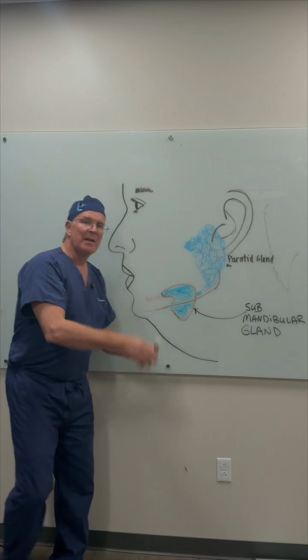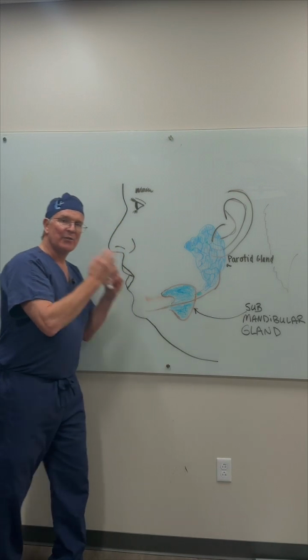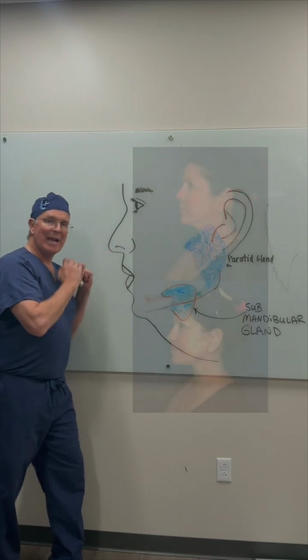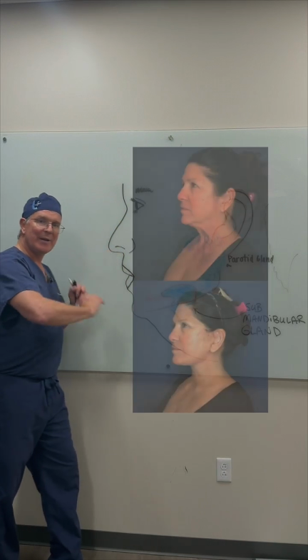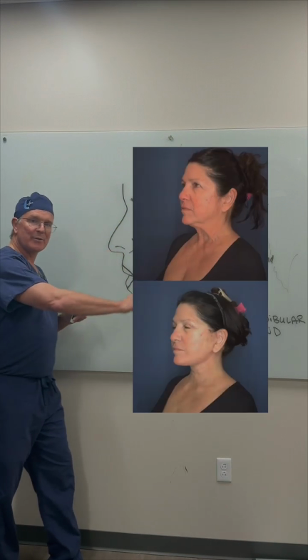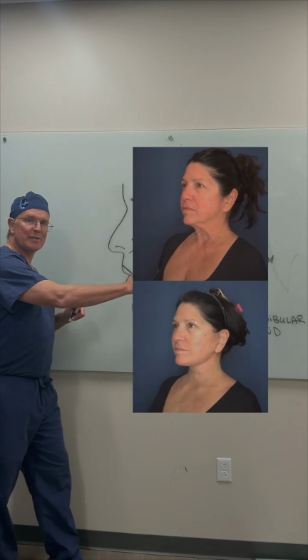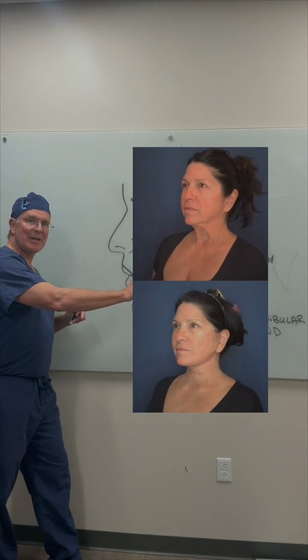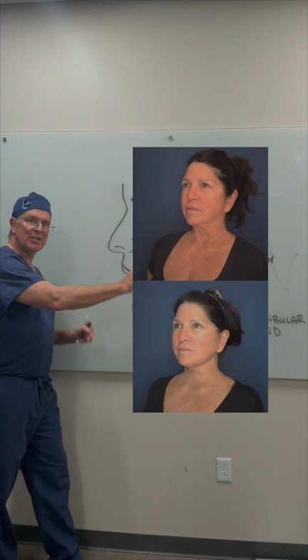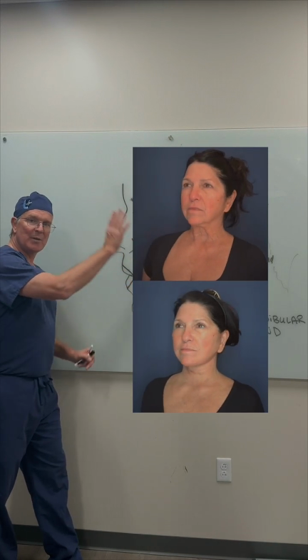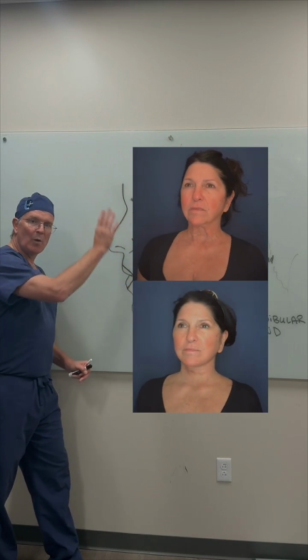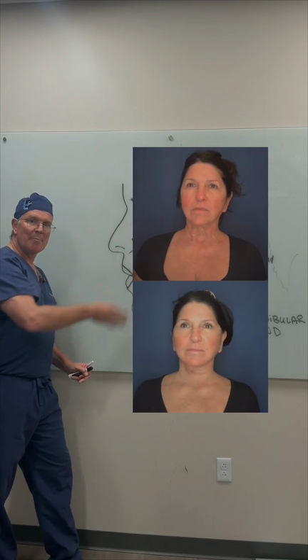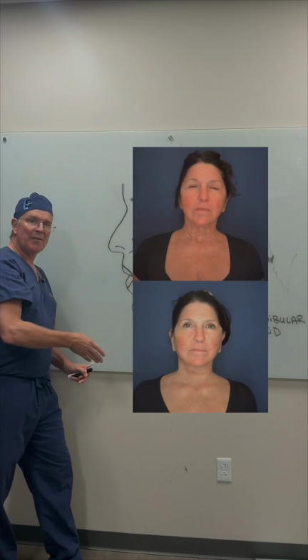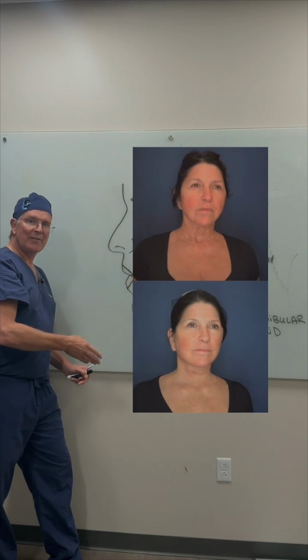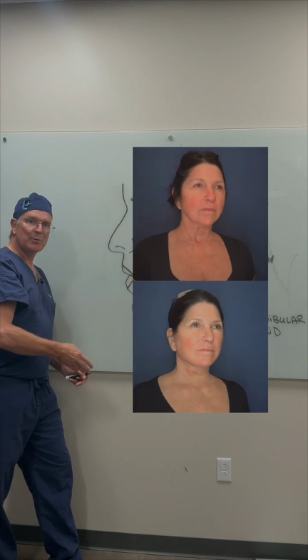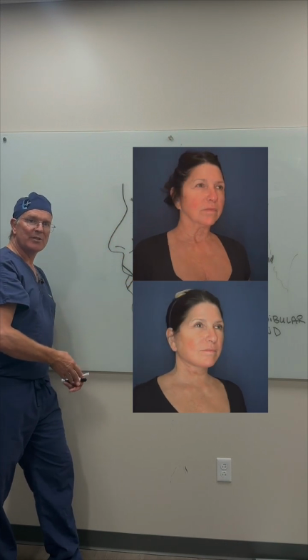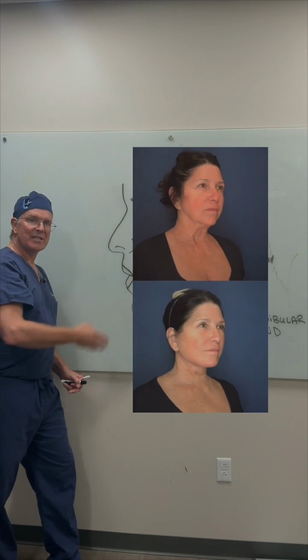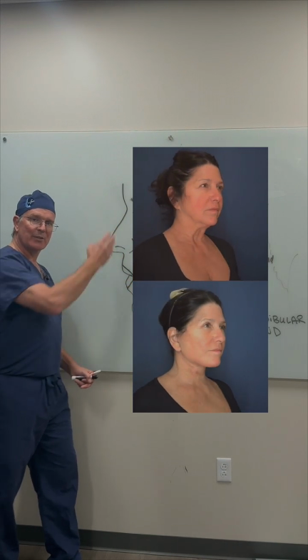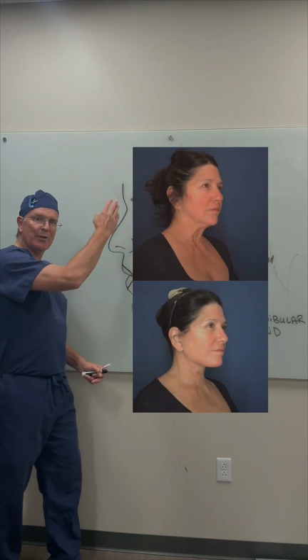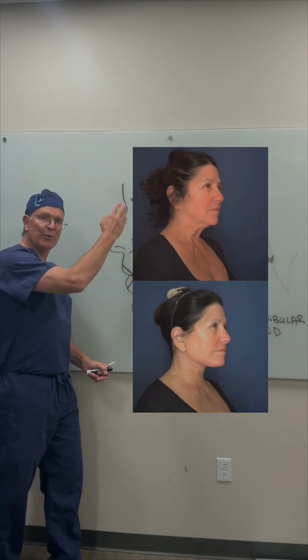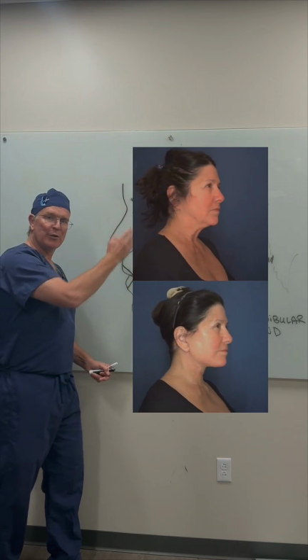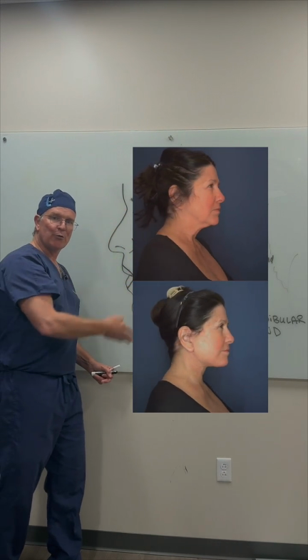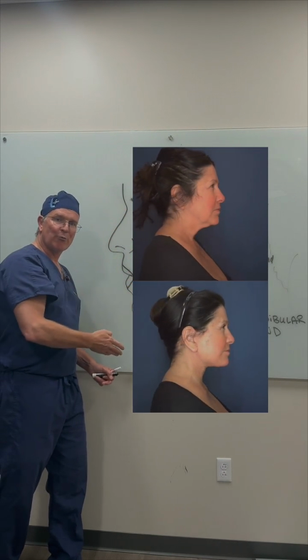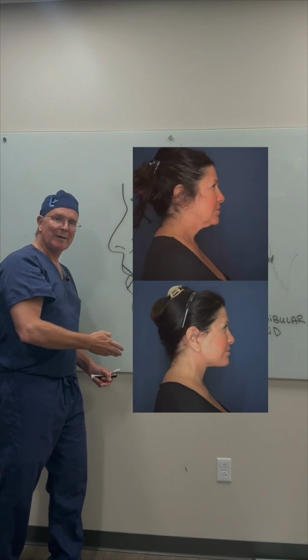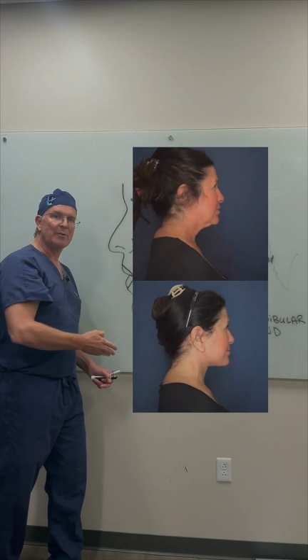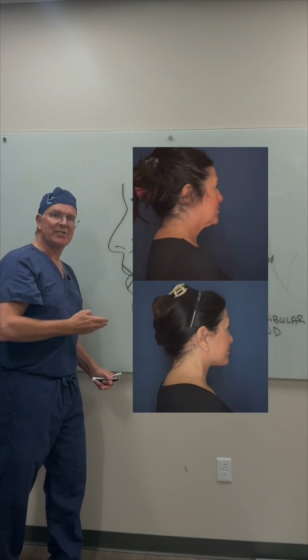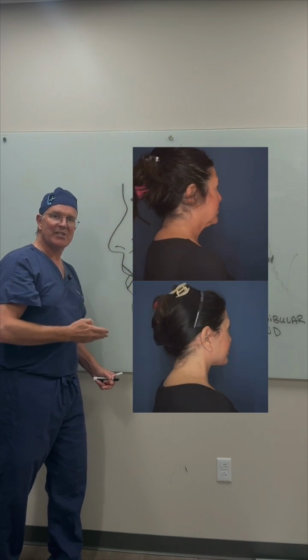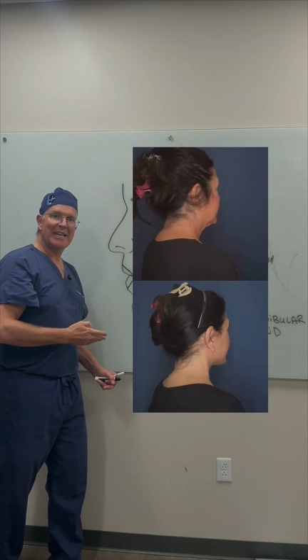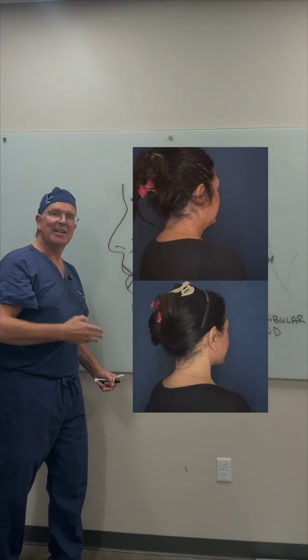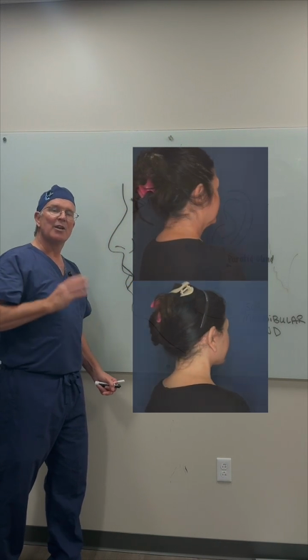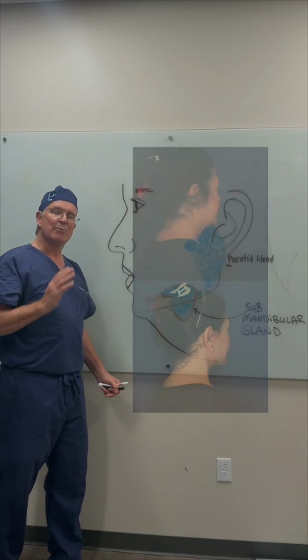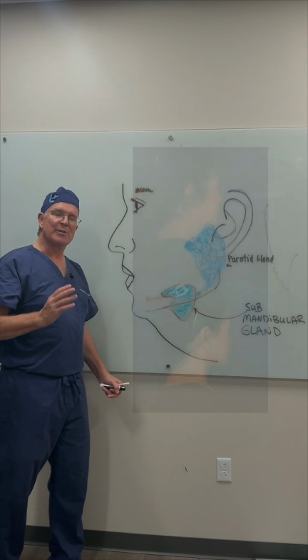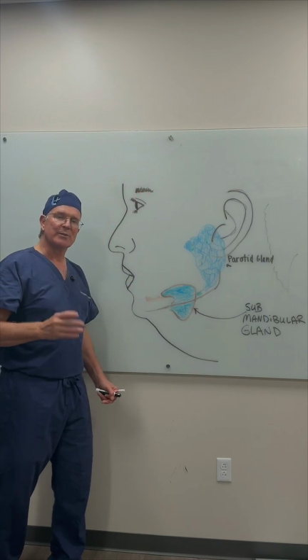So now here's this patient at one month afterwards. Look at her incredible sustained results.